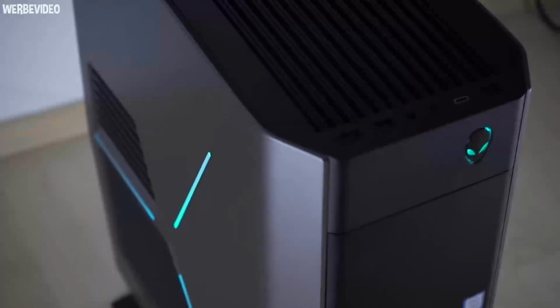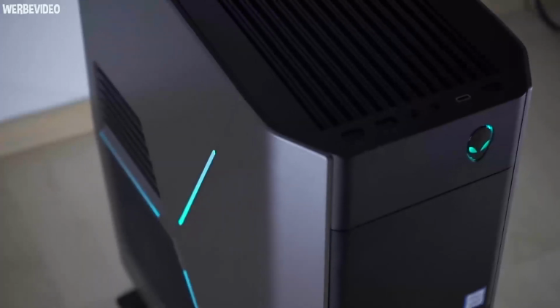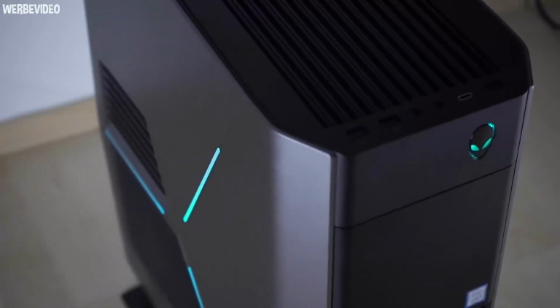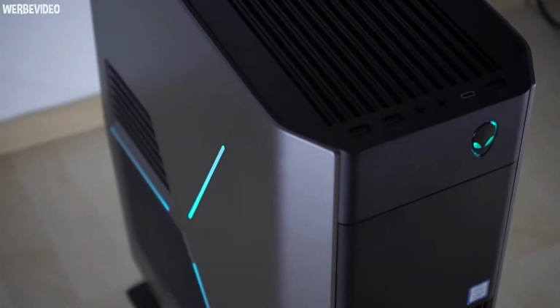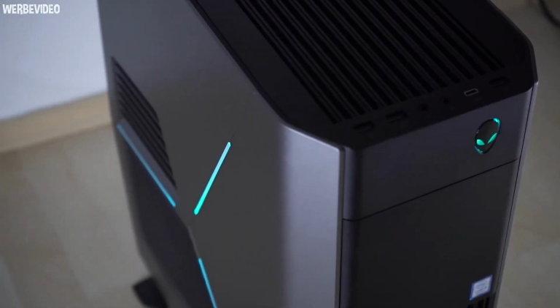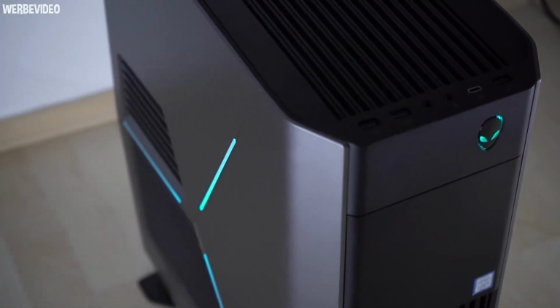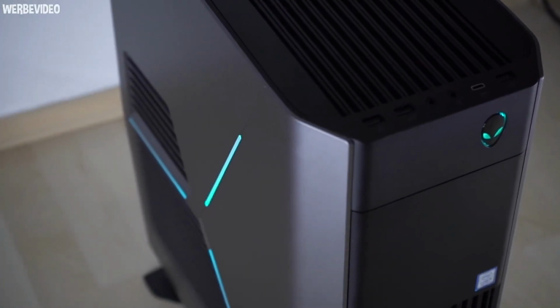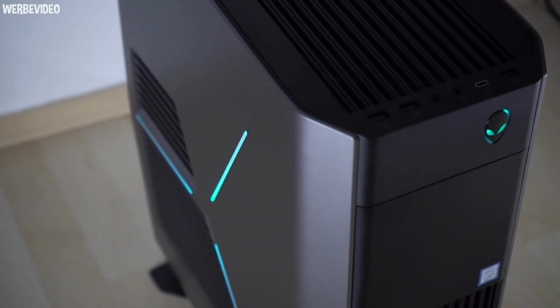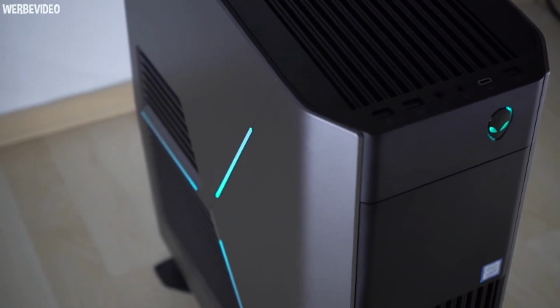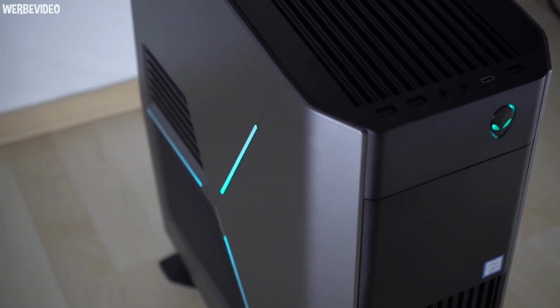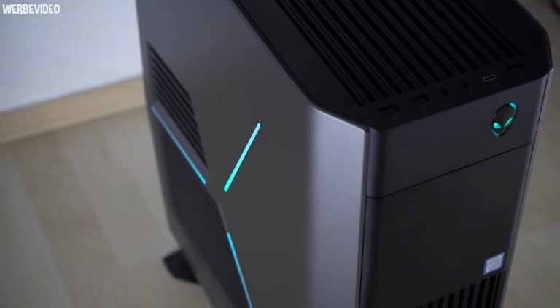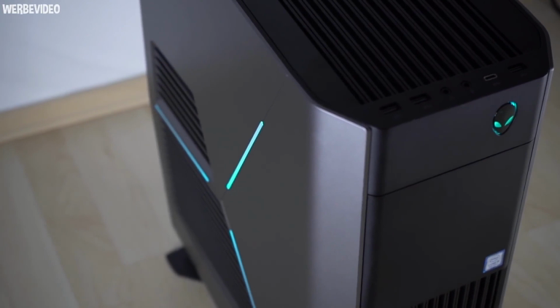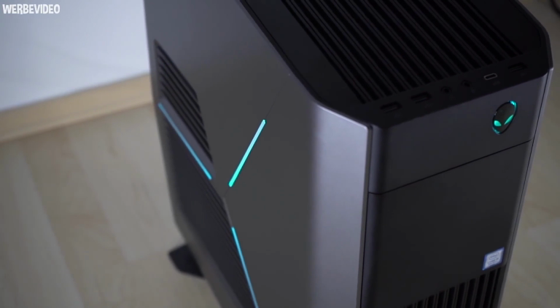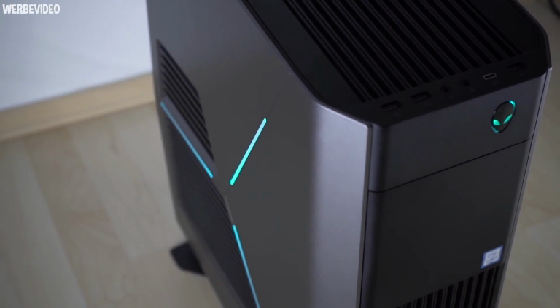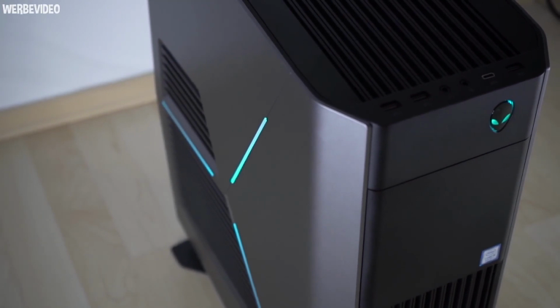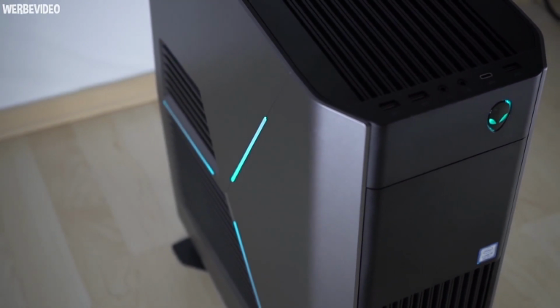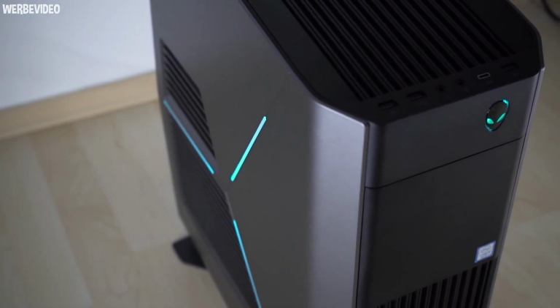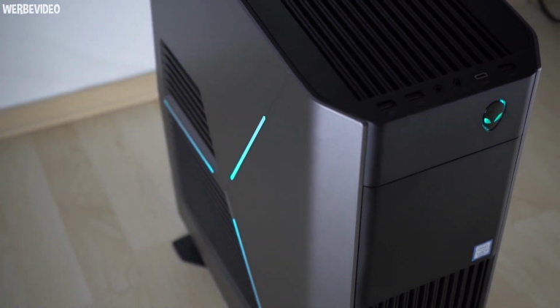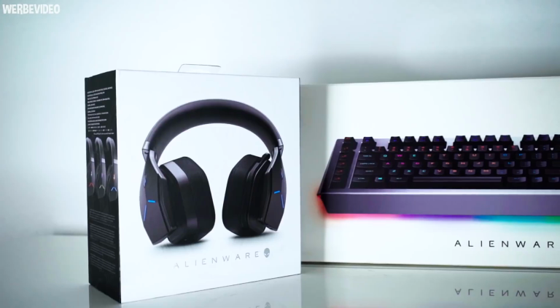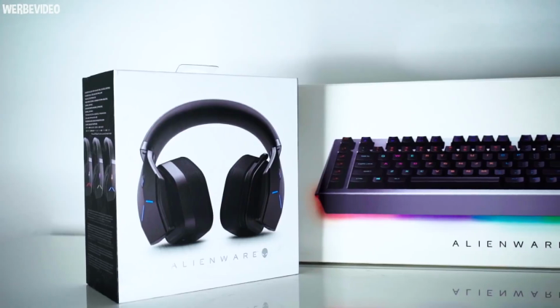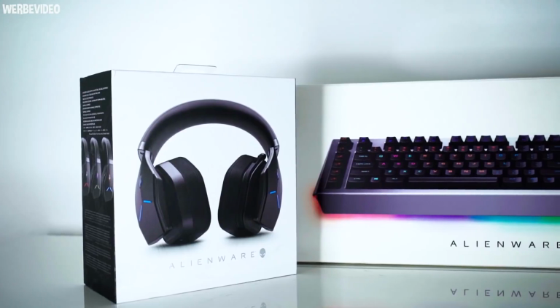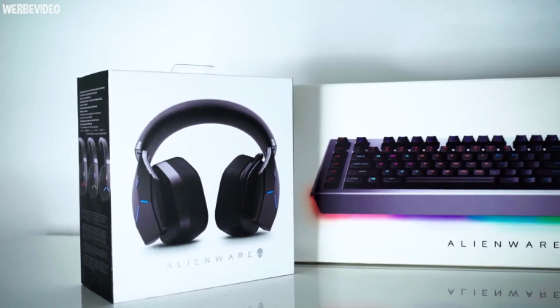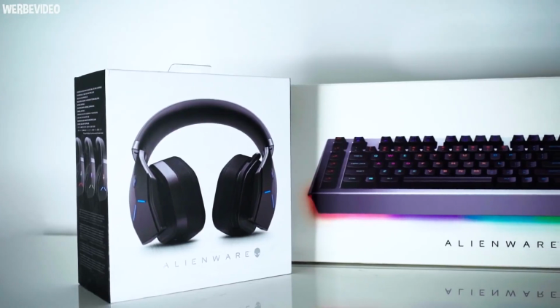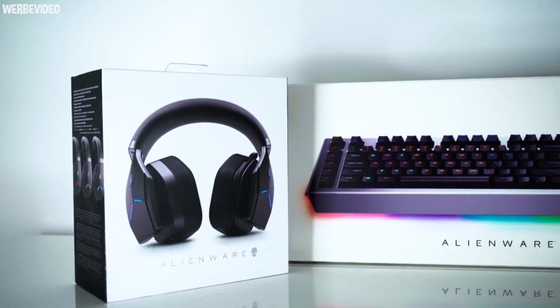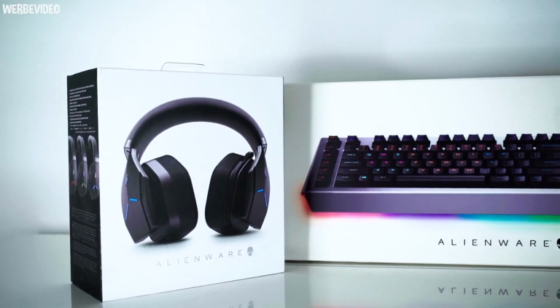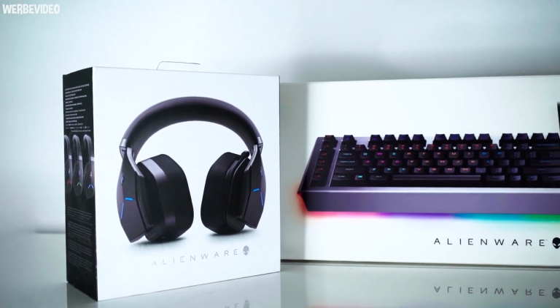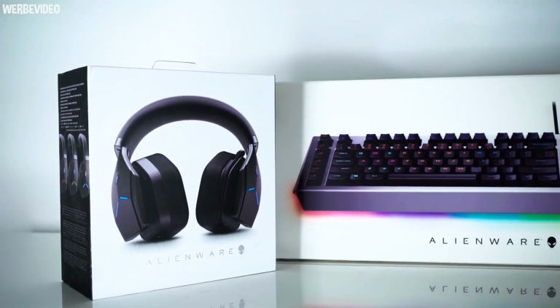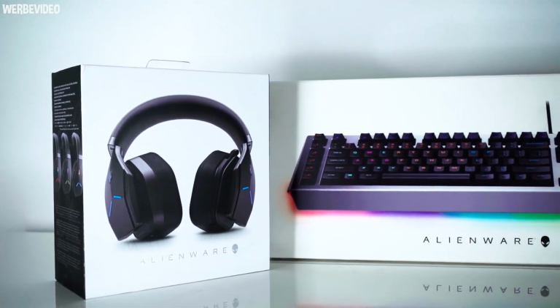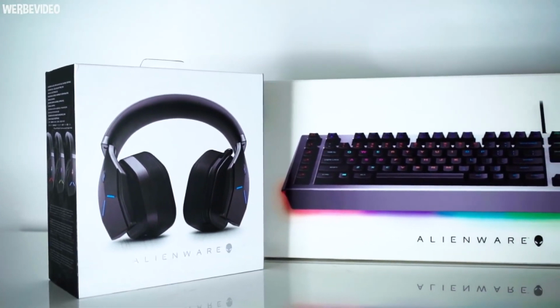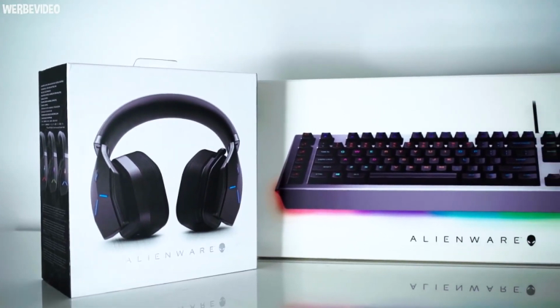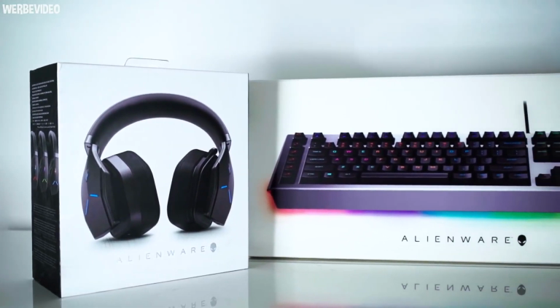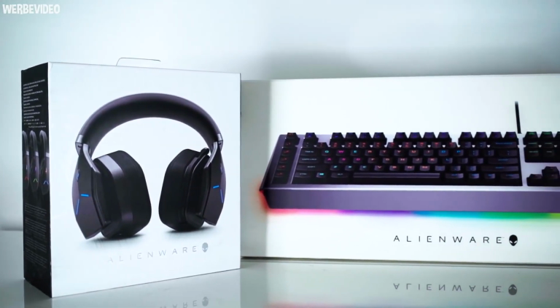$420 is a solid discount on a fully configurable Aurora desktop, and for my money, it's definitely a recommended buy.